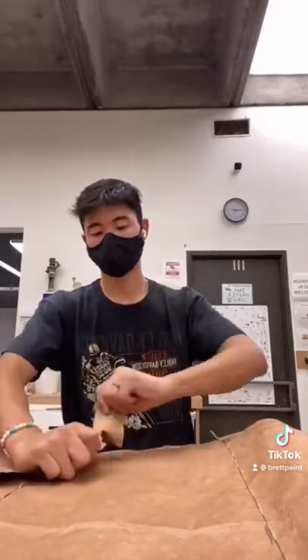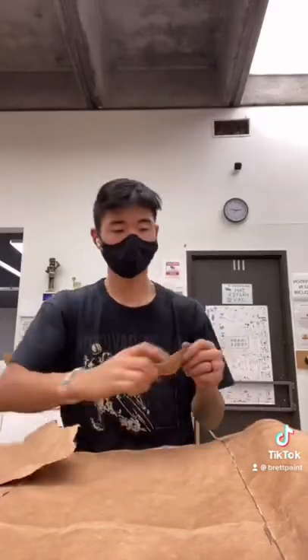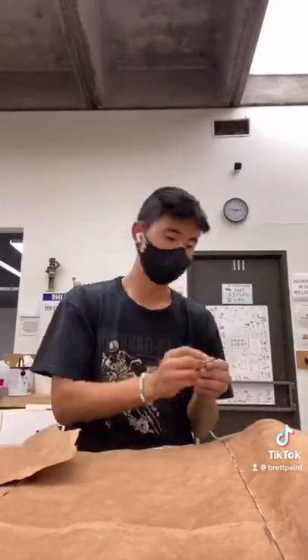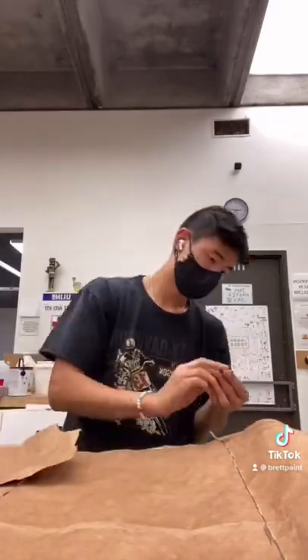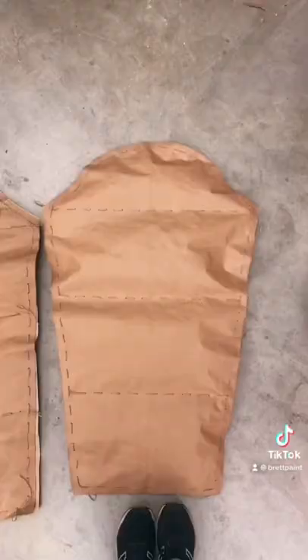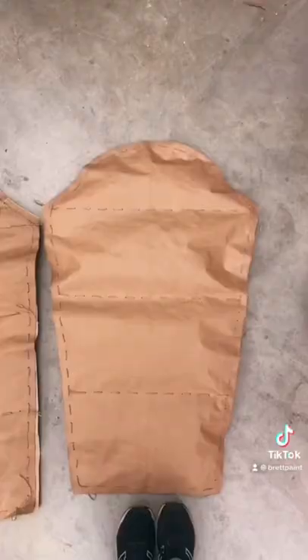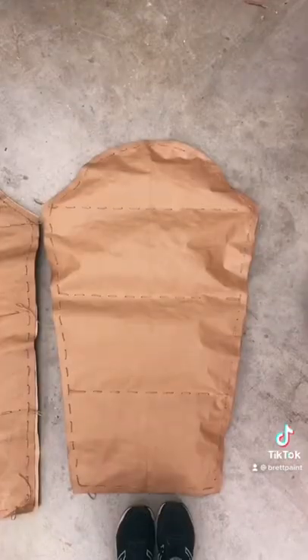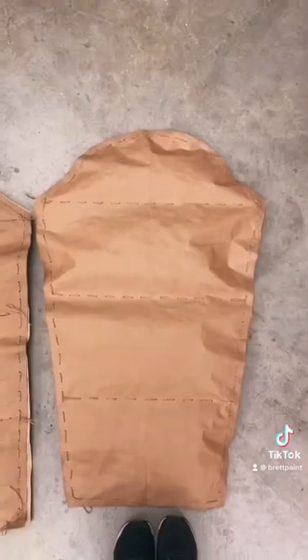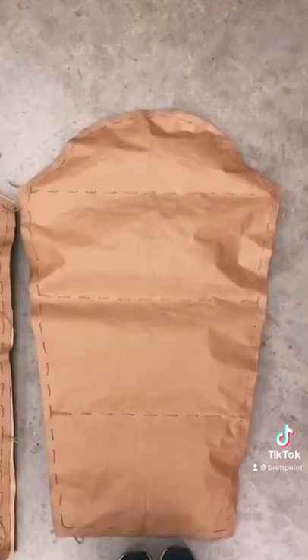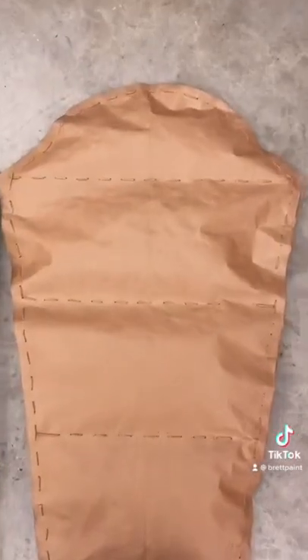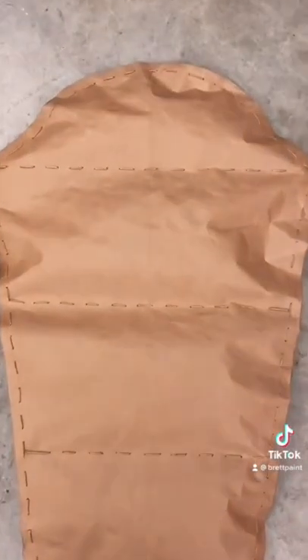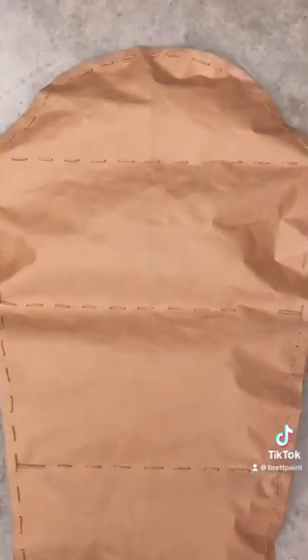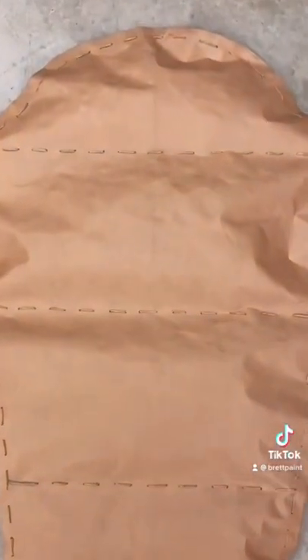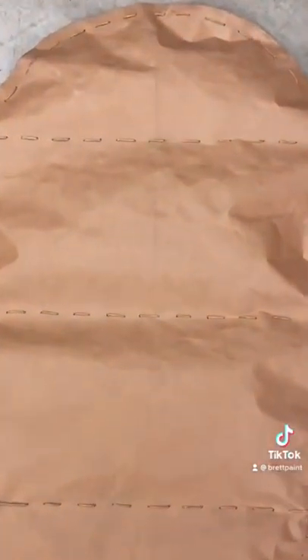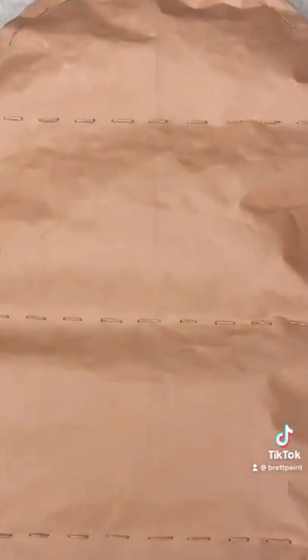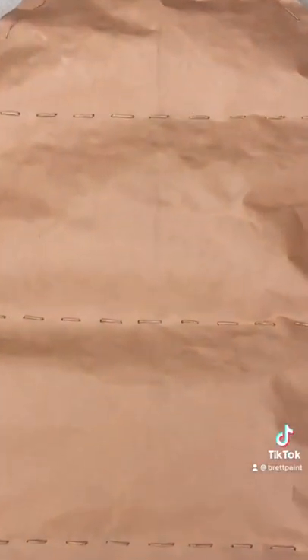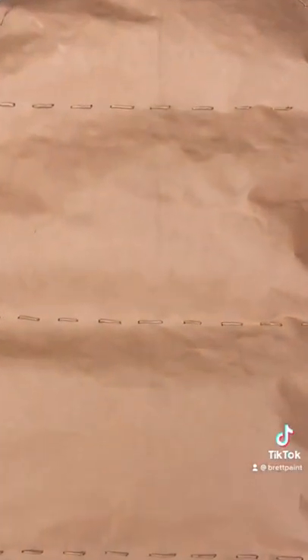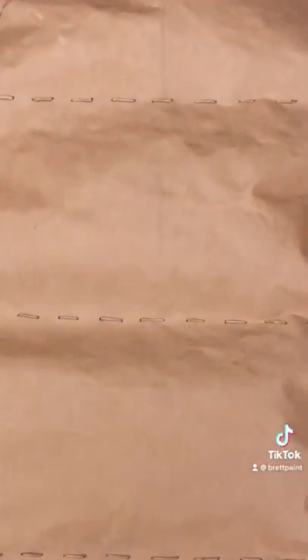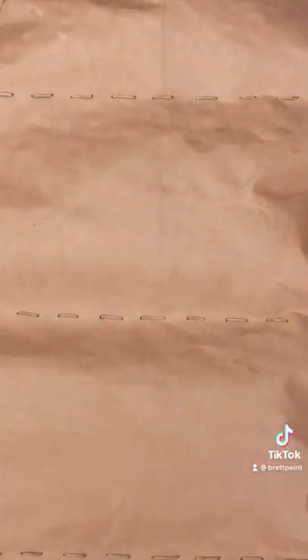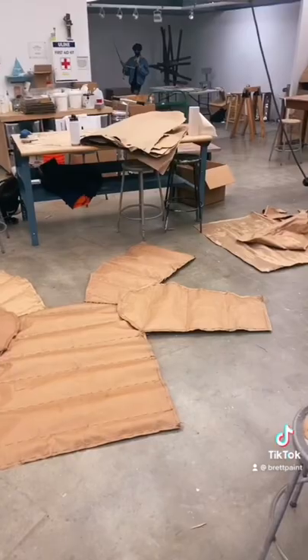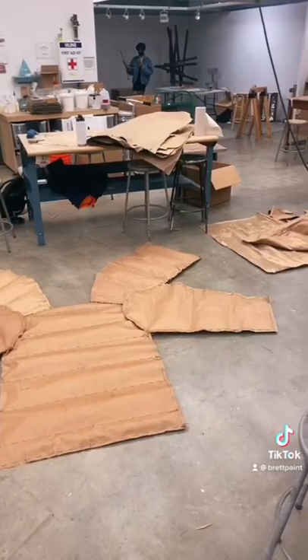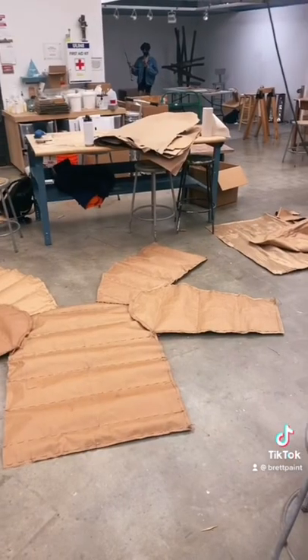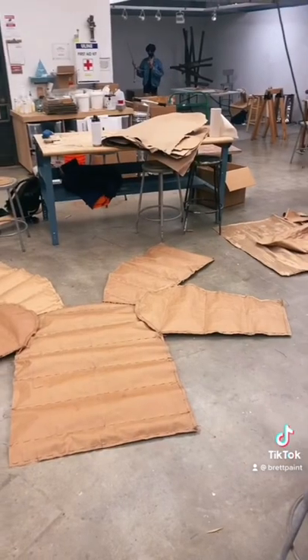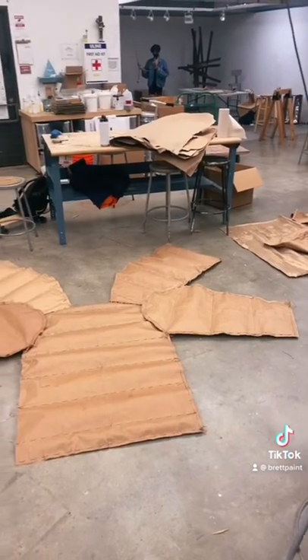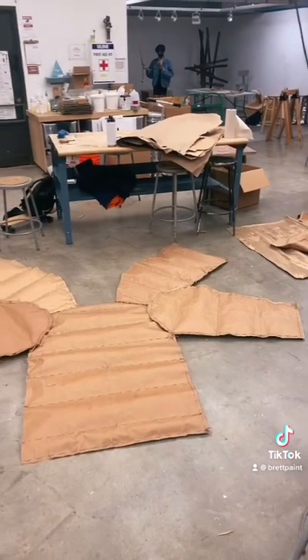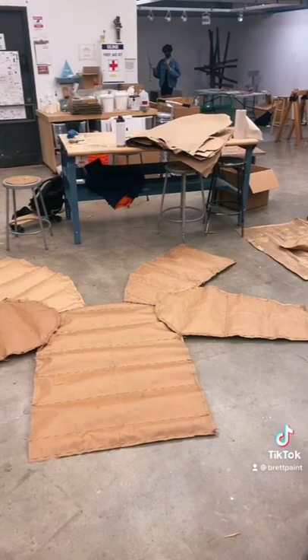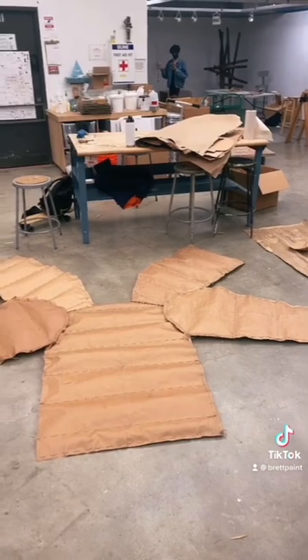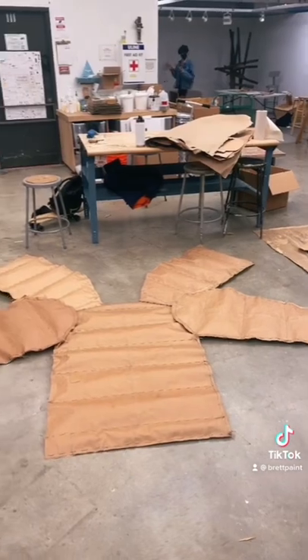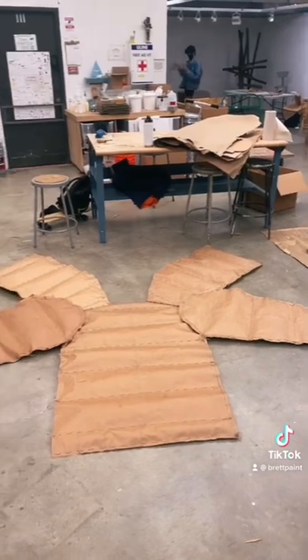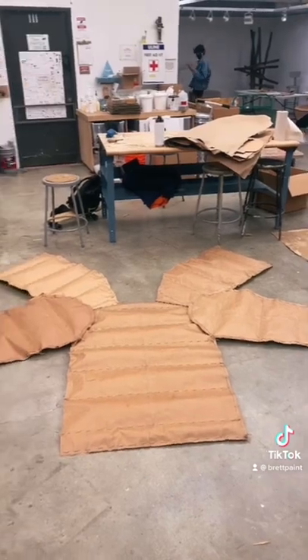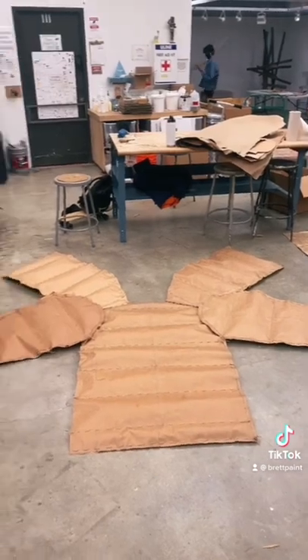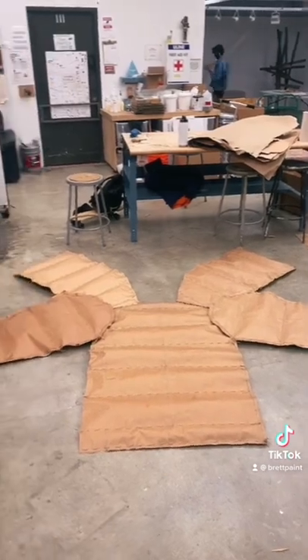After three hours, I eventually got this. After getting these sleeves, I attached them to the rest of the body of the jacket.